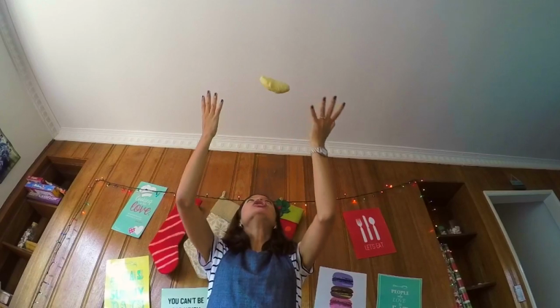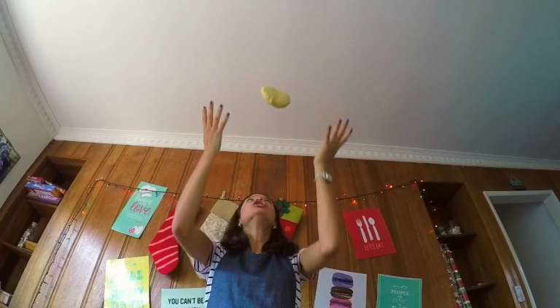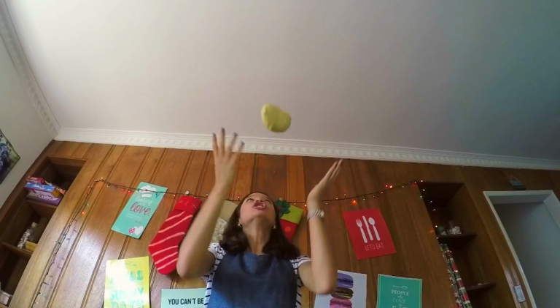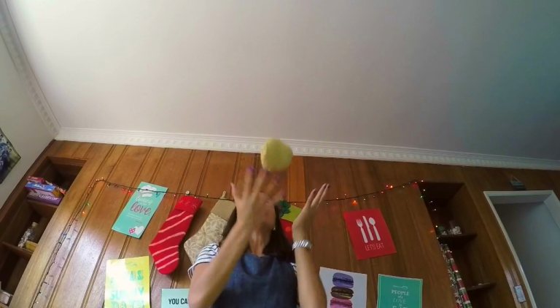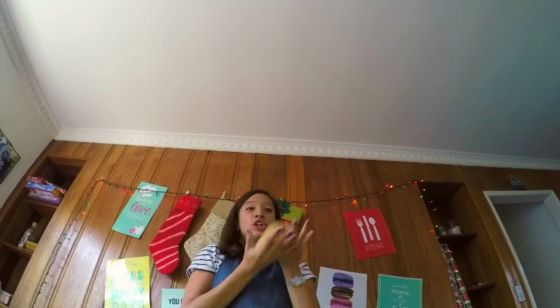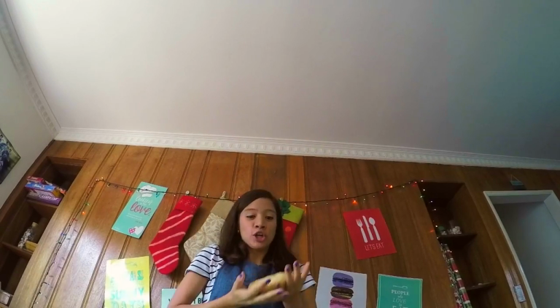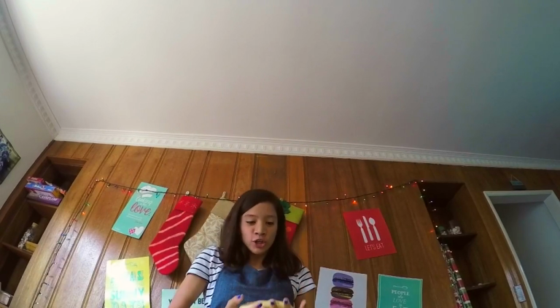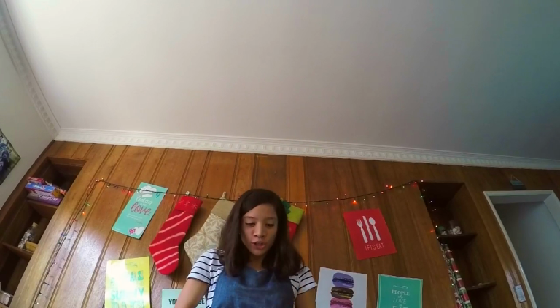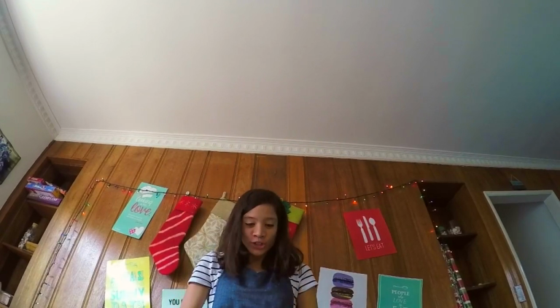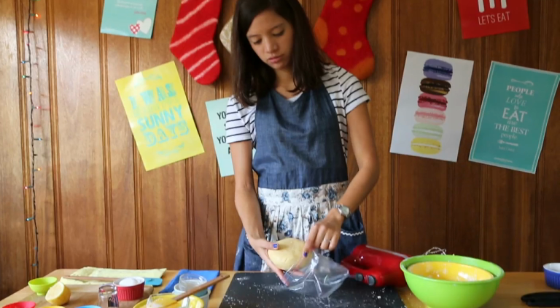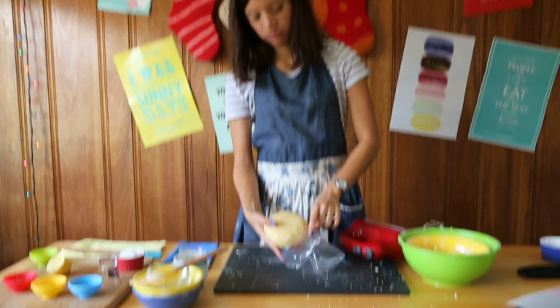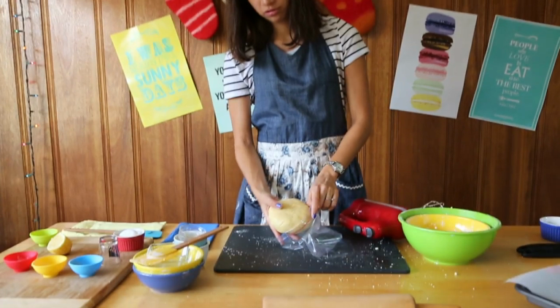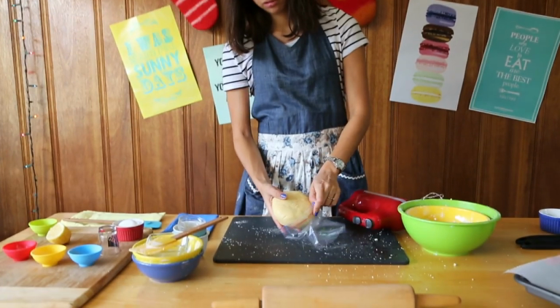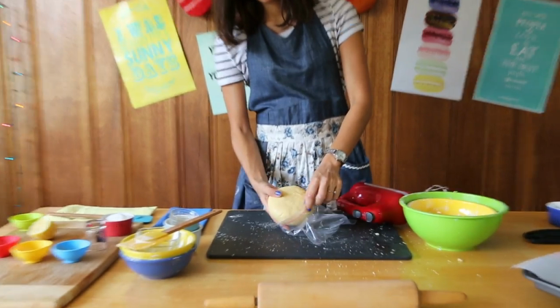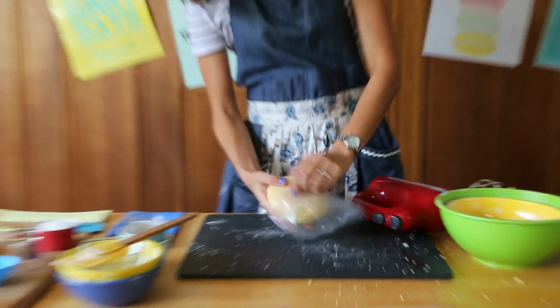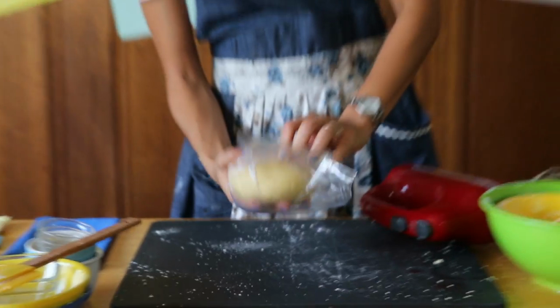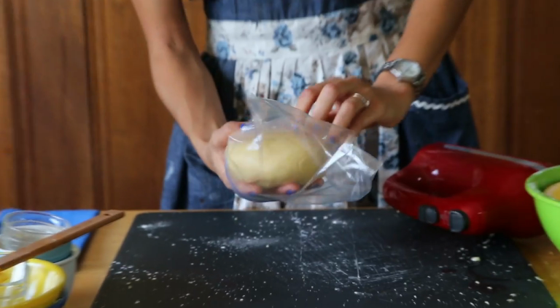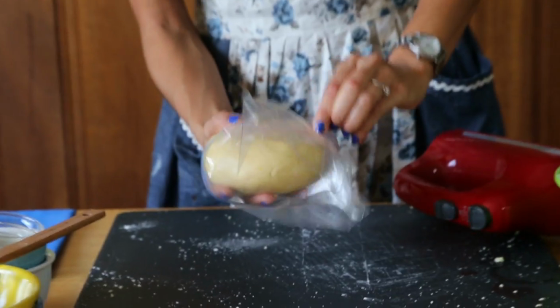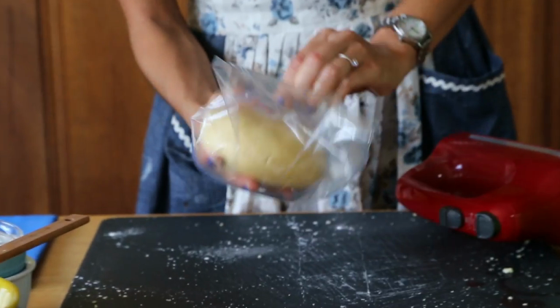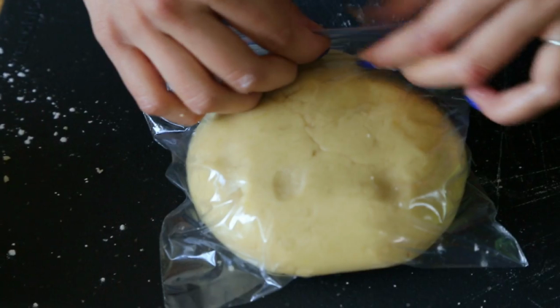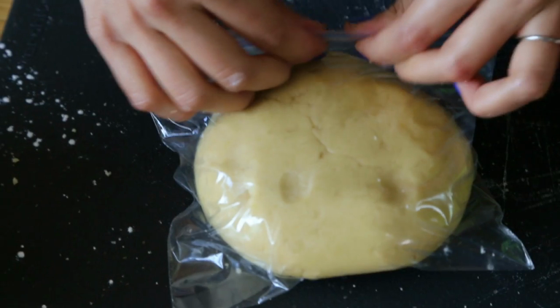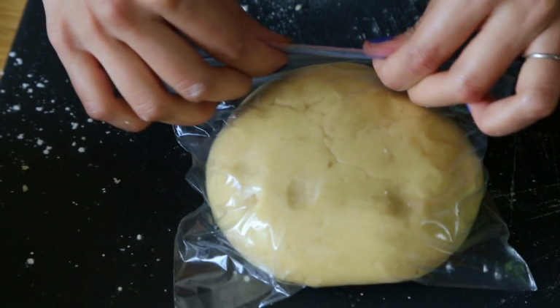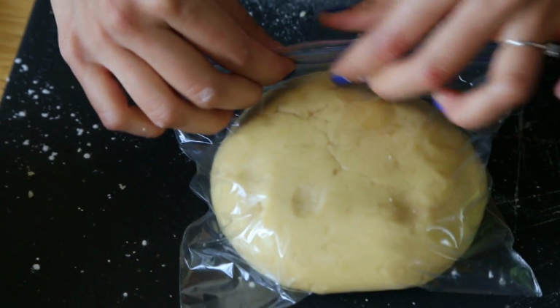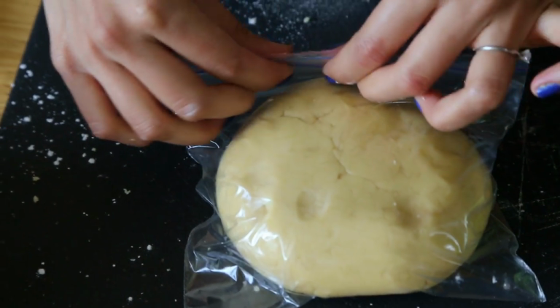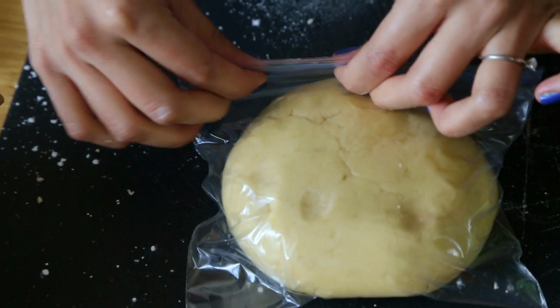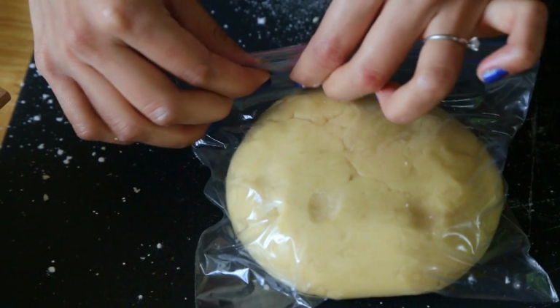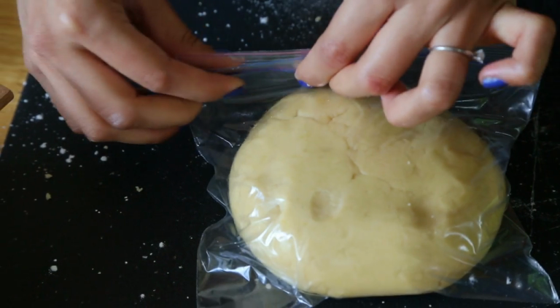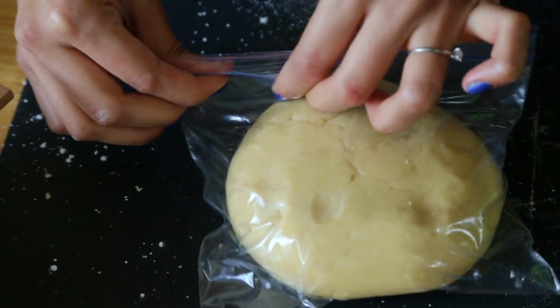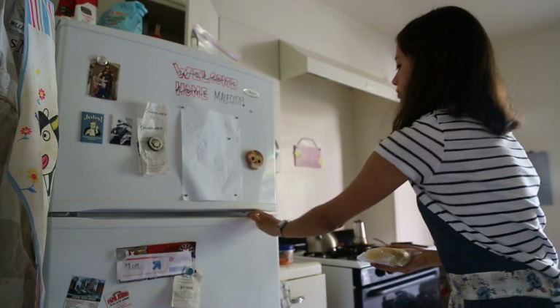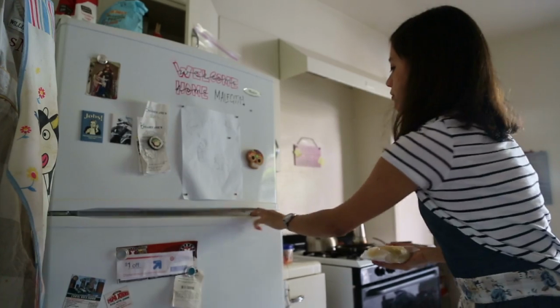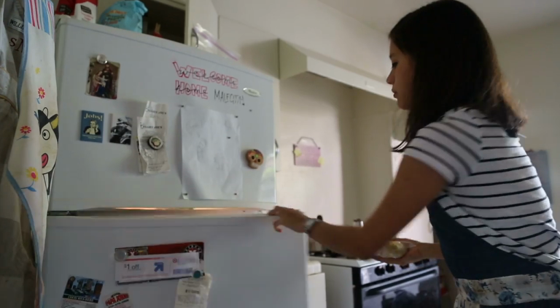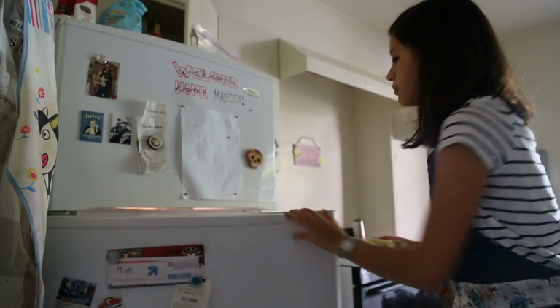And once it looks like this, wrap it in plastic wrap or a plastic bag, and stick it in the fridge for at least an hour.